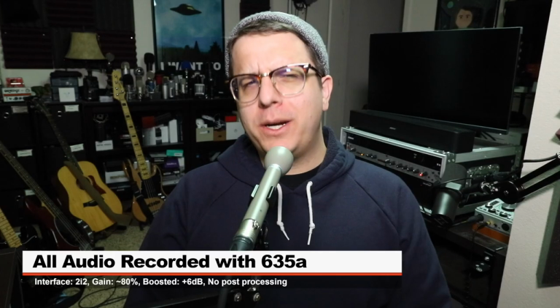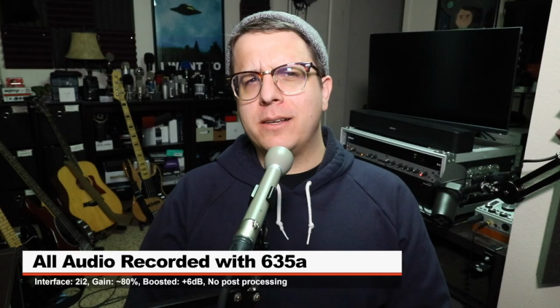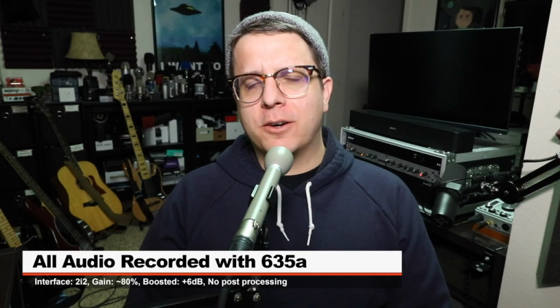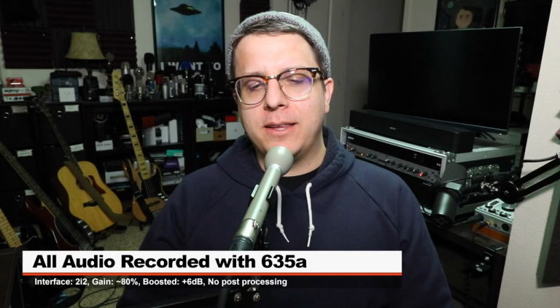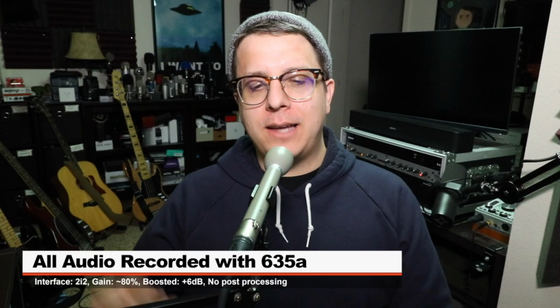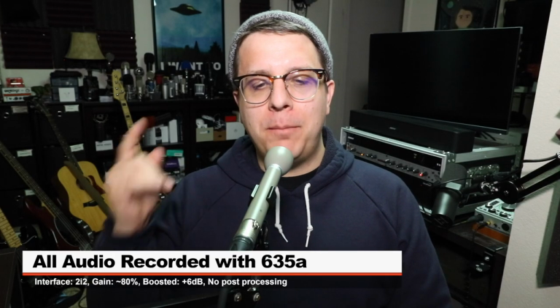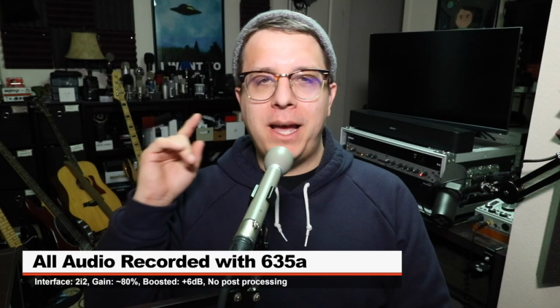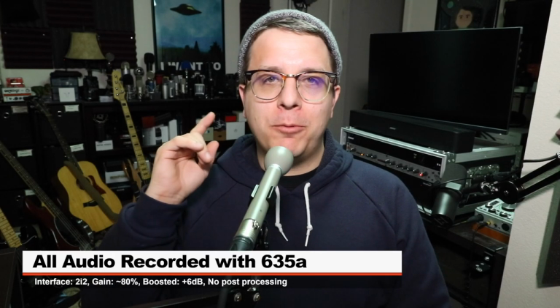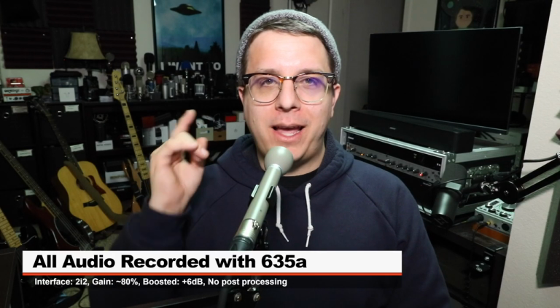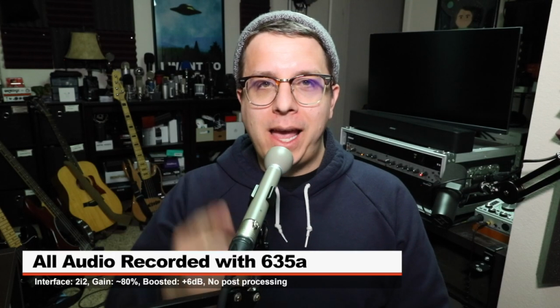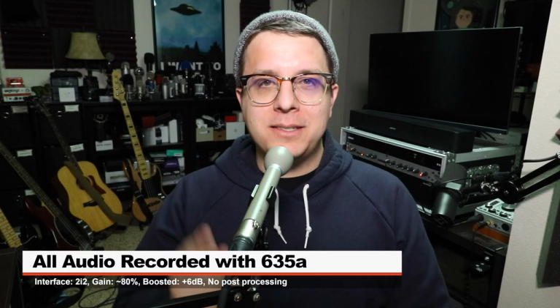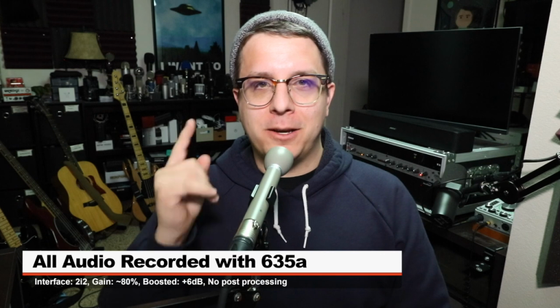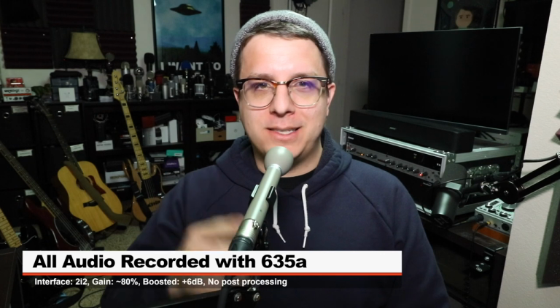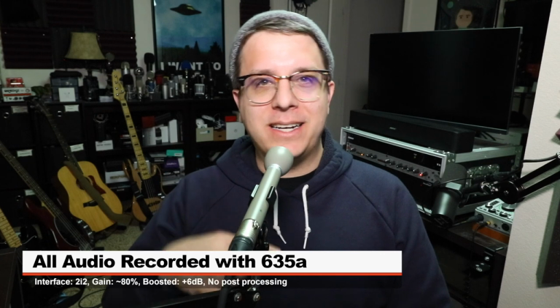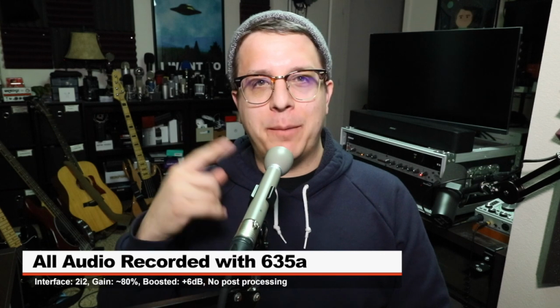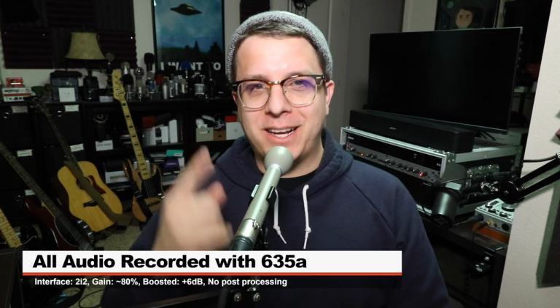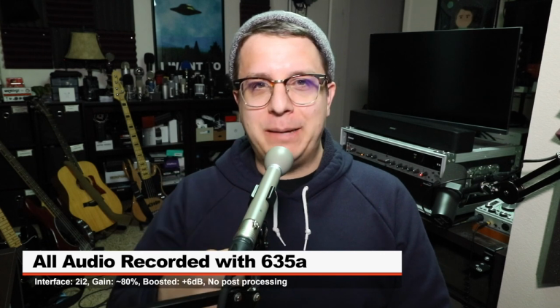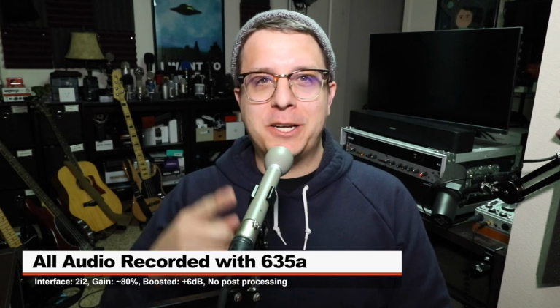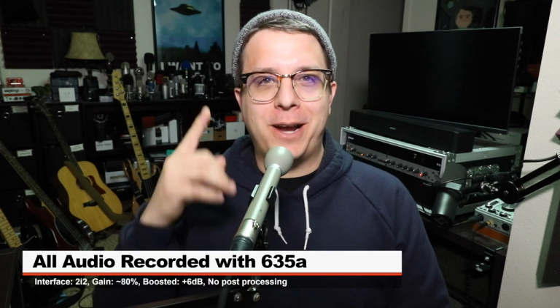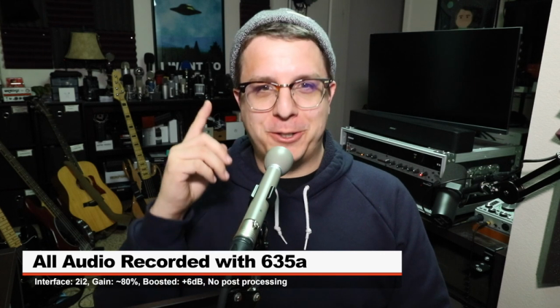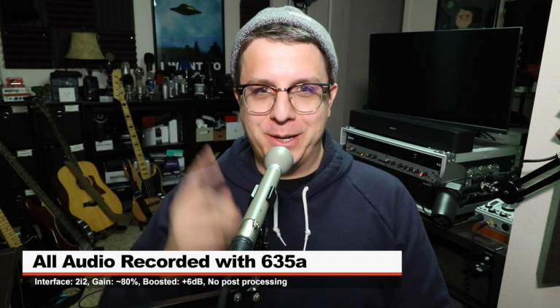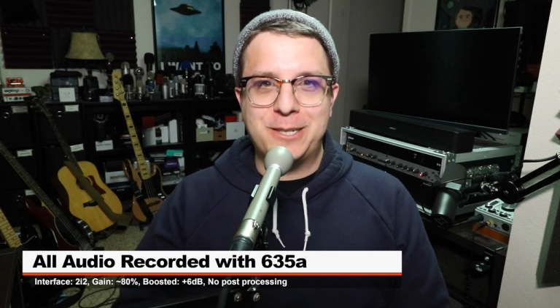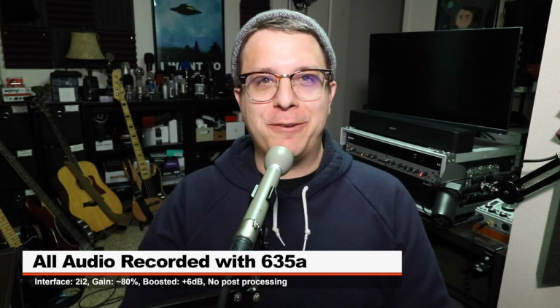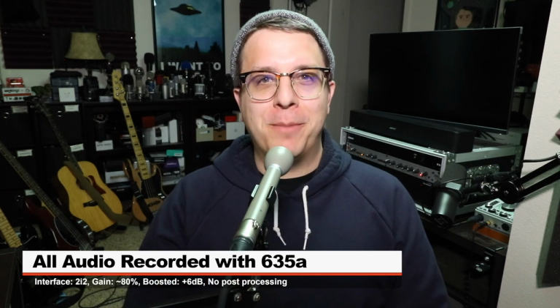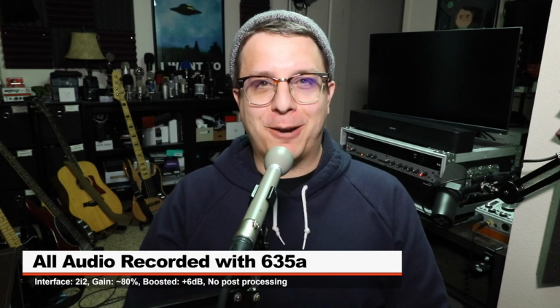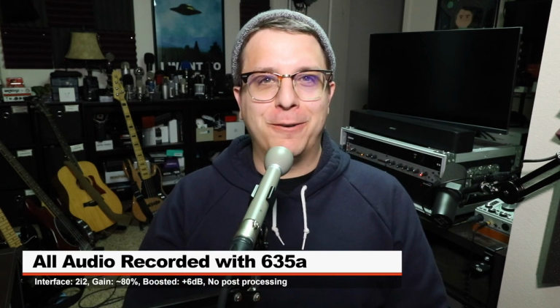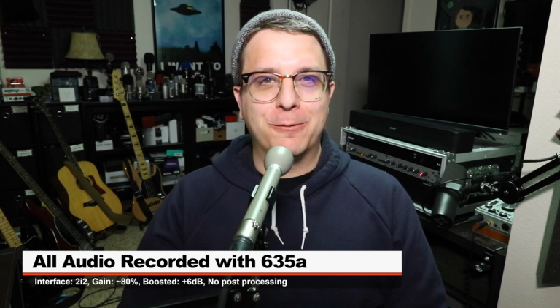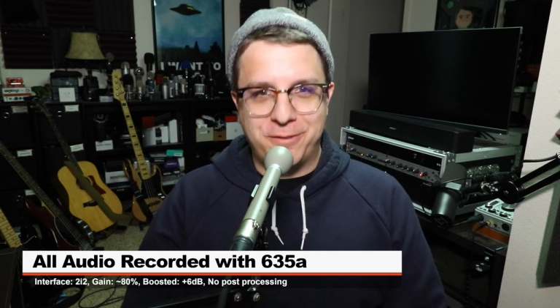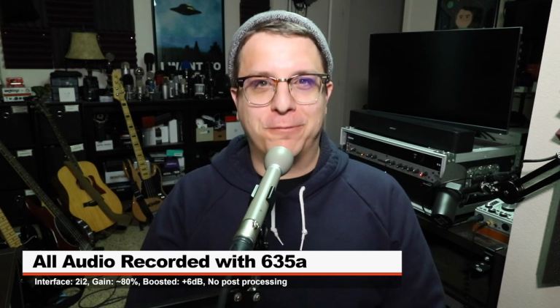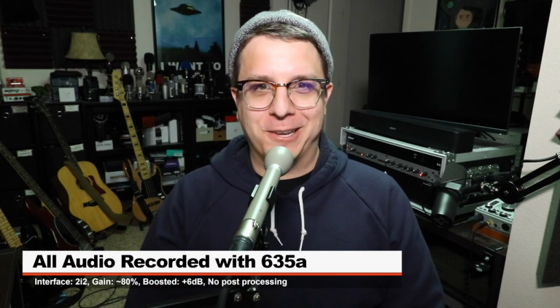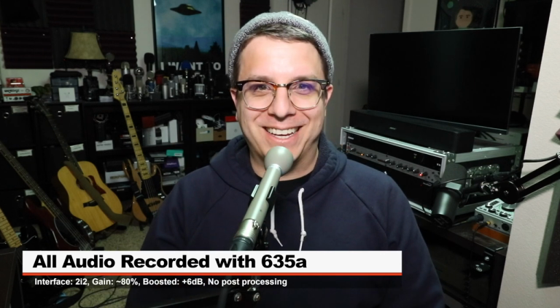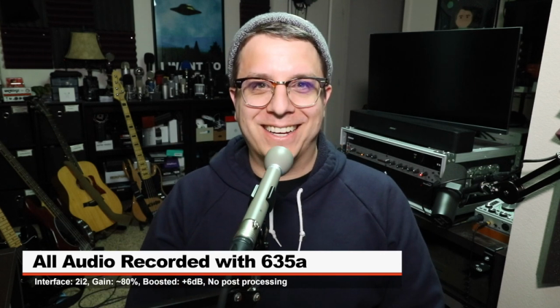Greetings Earthlings, I'm back with a handheld, dynamic, omnidirectional, interview microphone review for you guys.